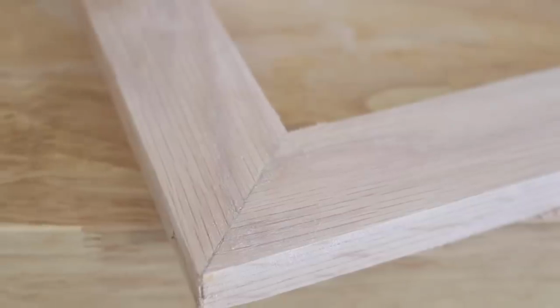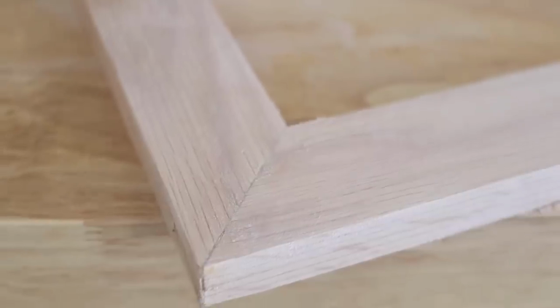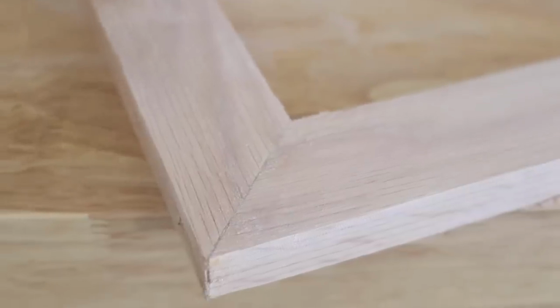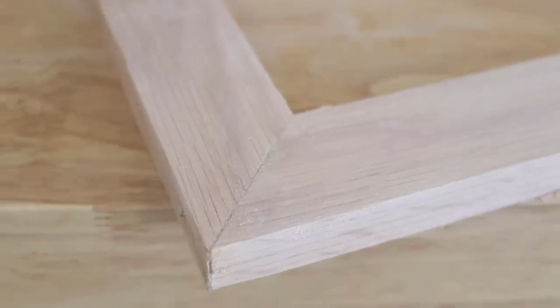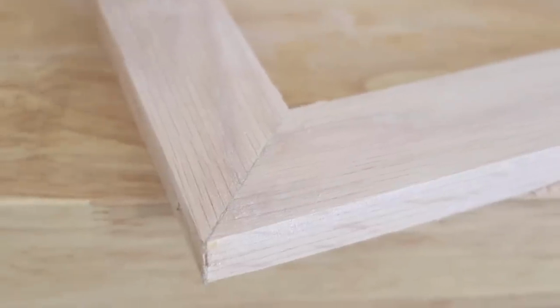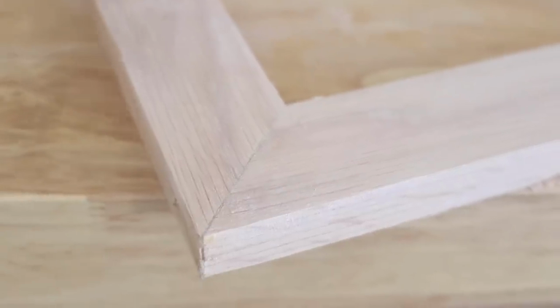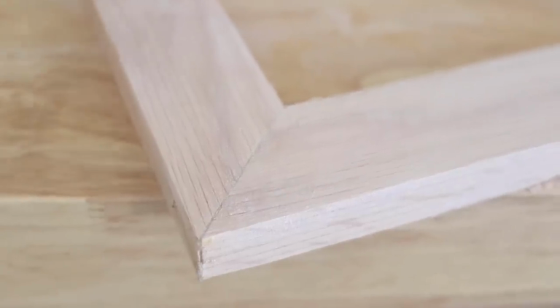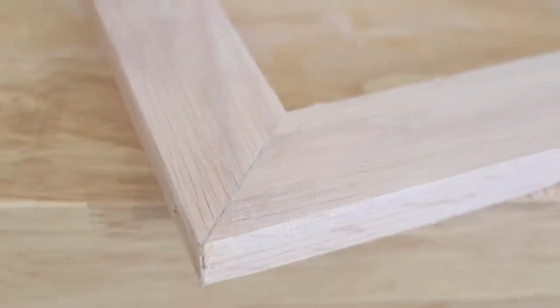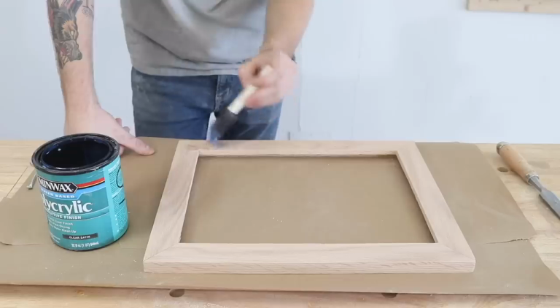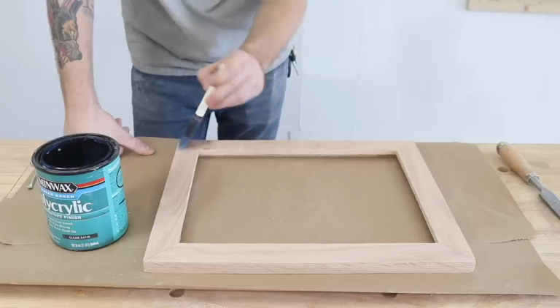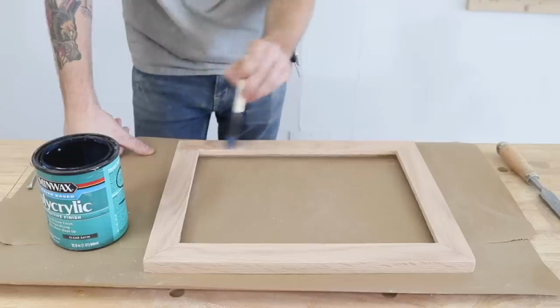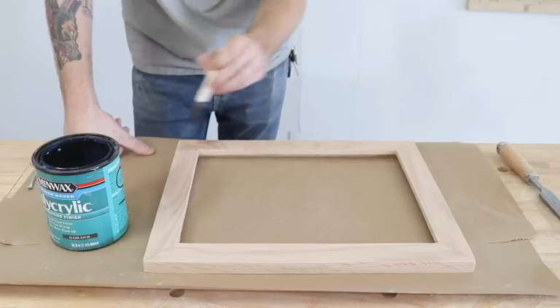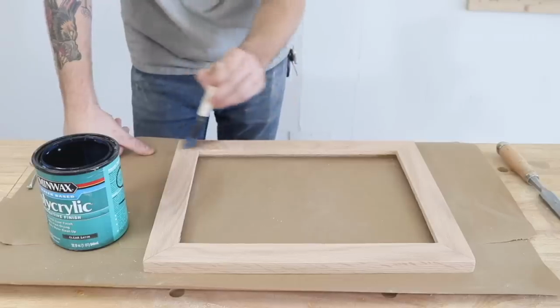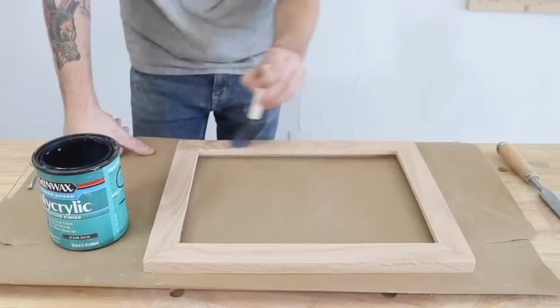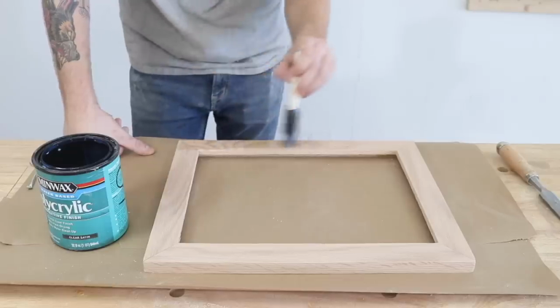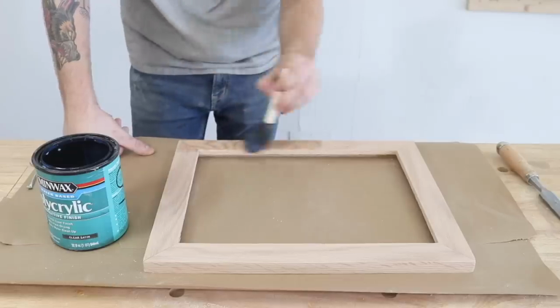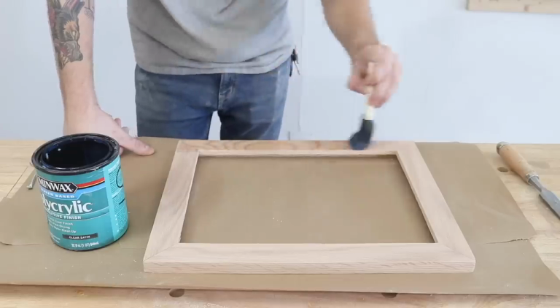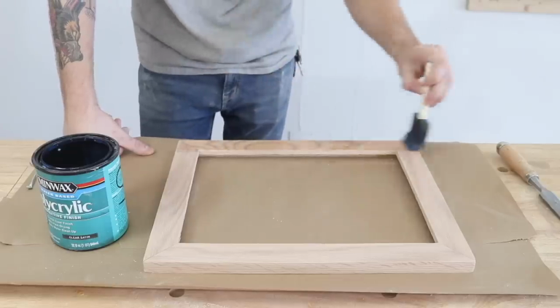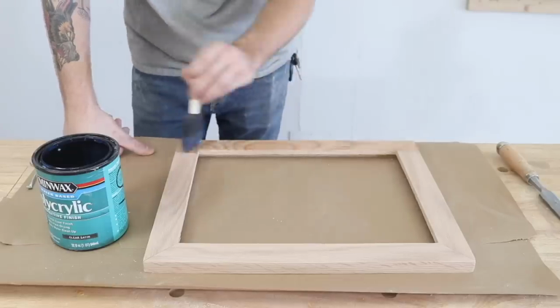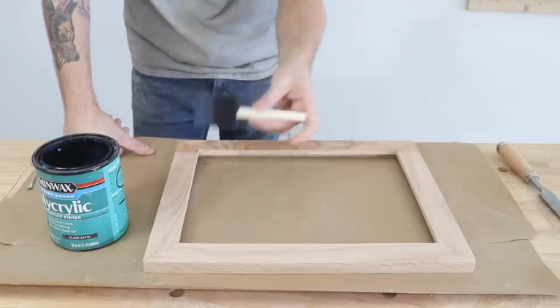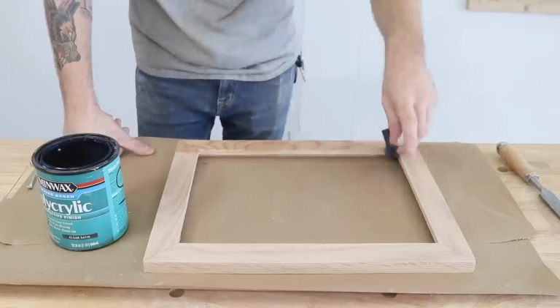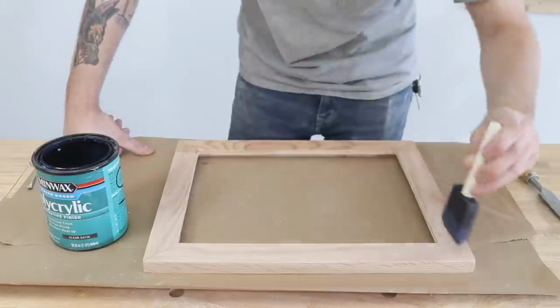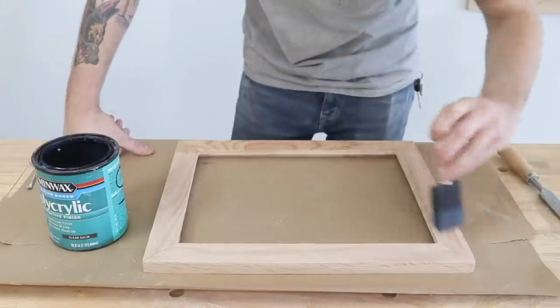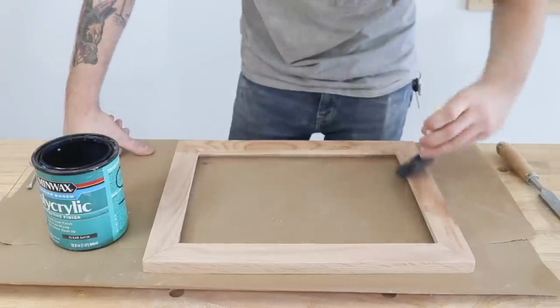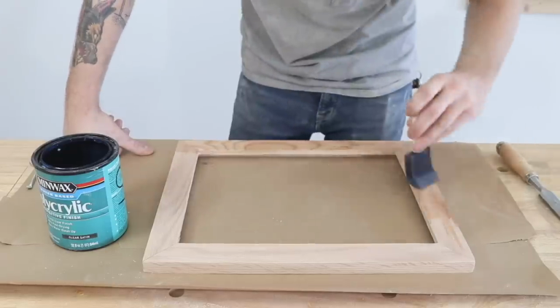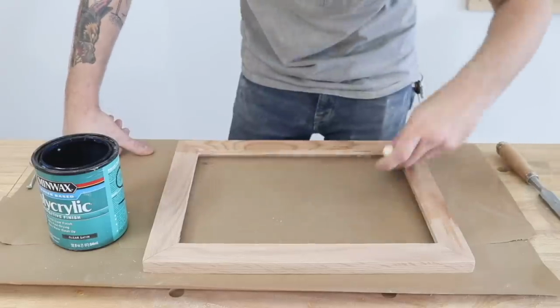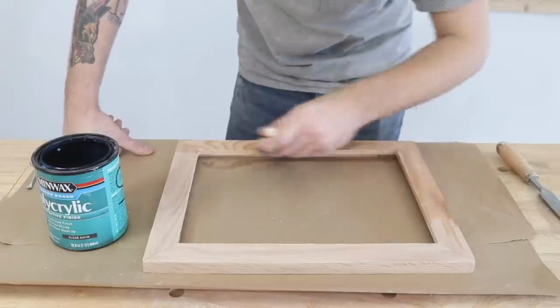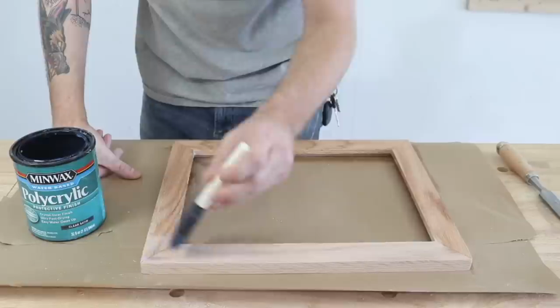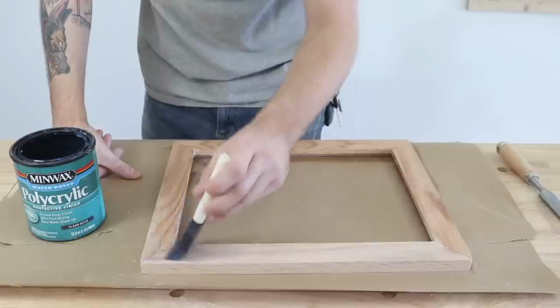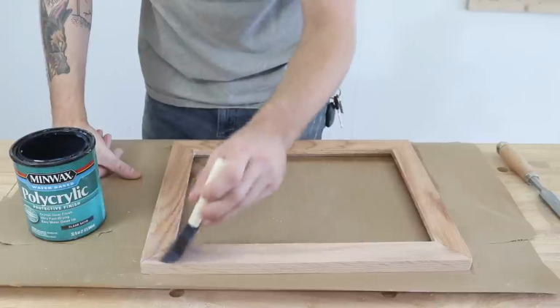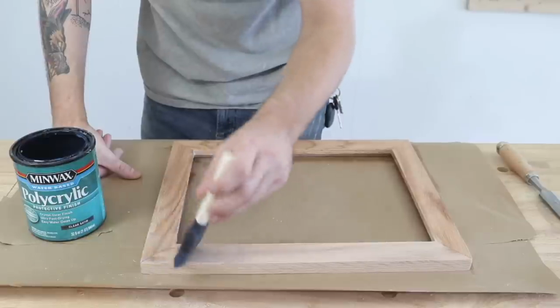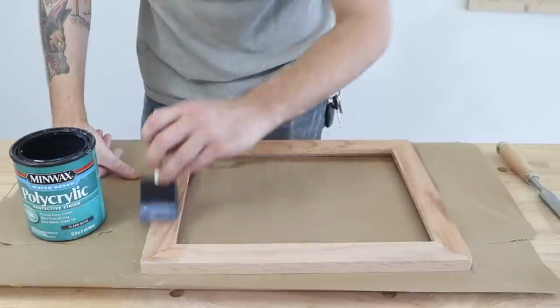As I finished, I applied two coats of Minwax Polycrylic. I think oak looks best with a water-based finish rather than oil.